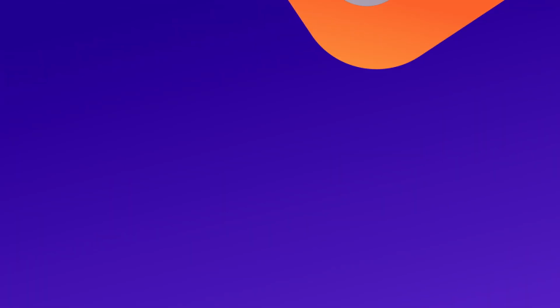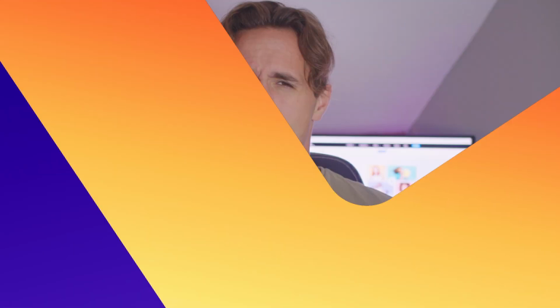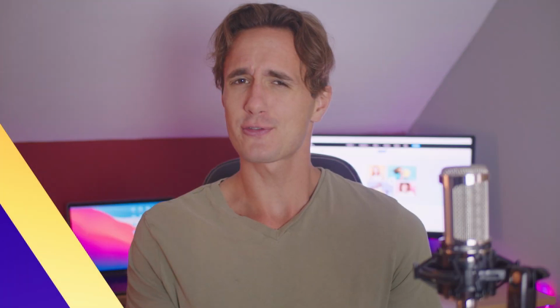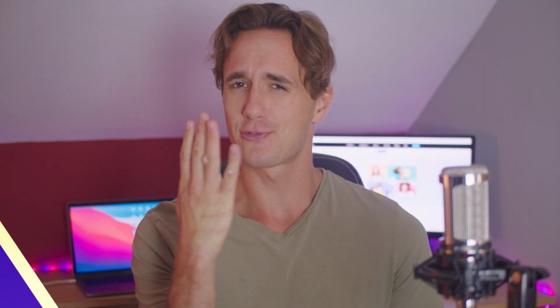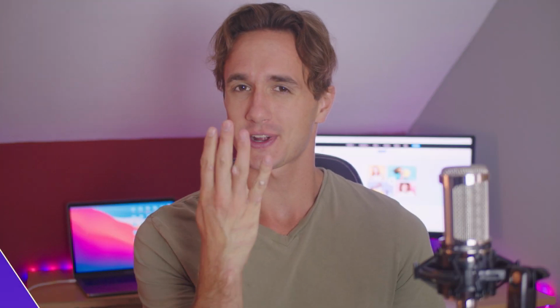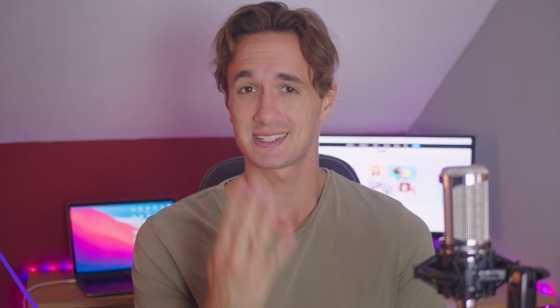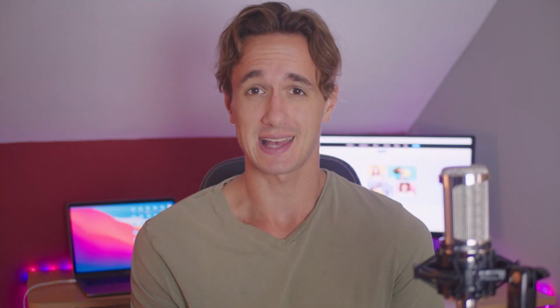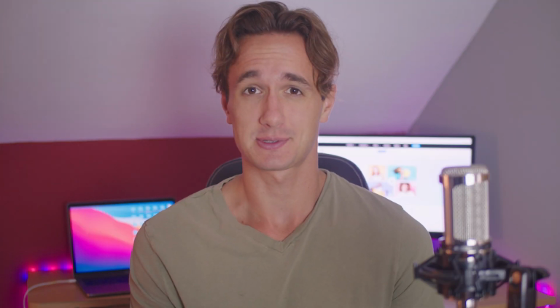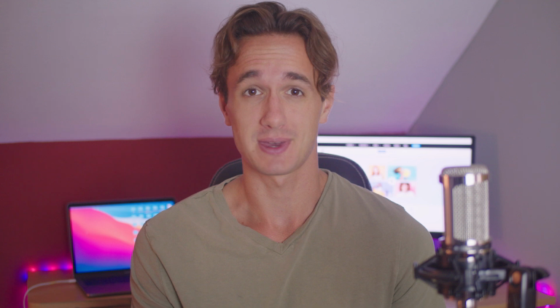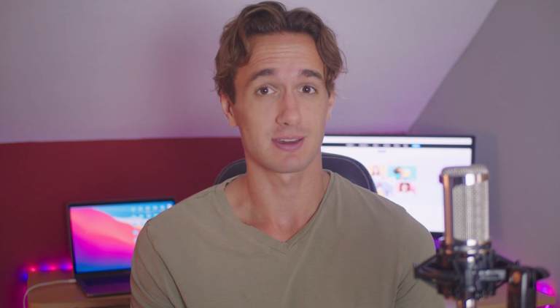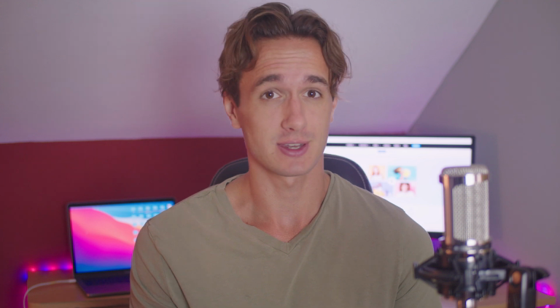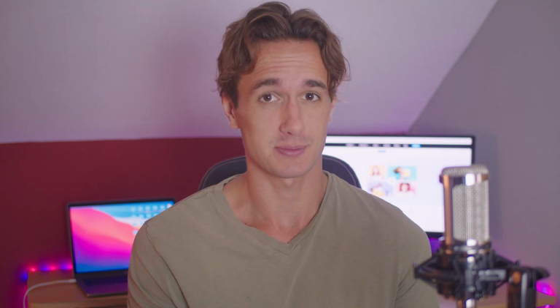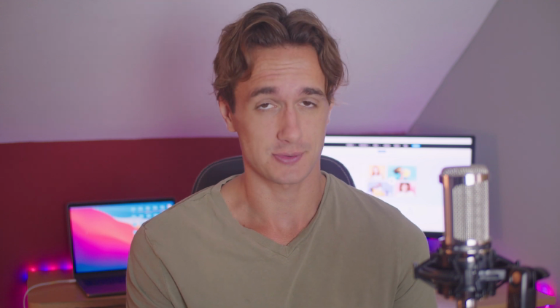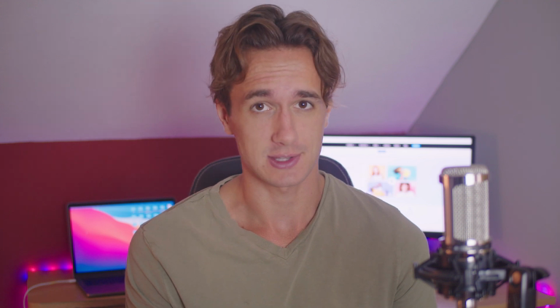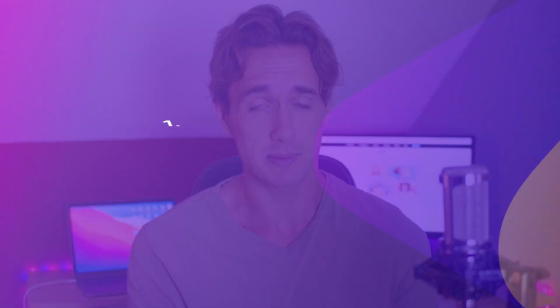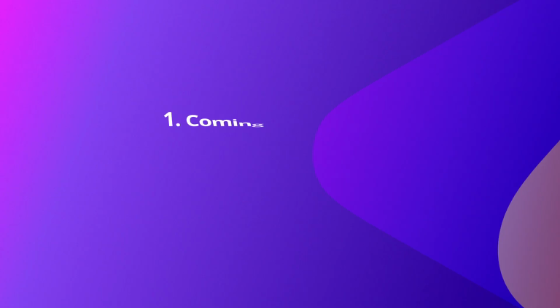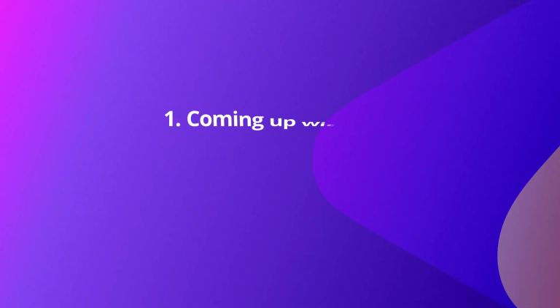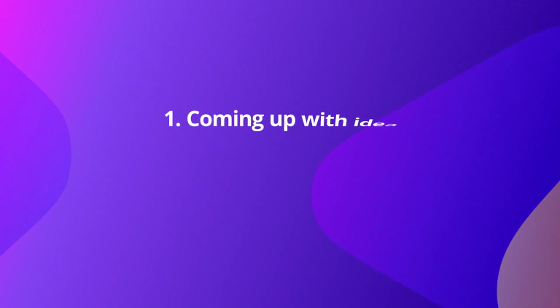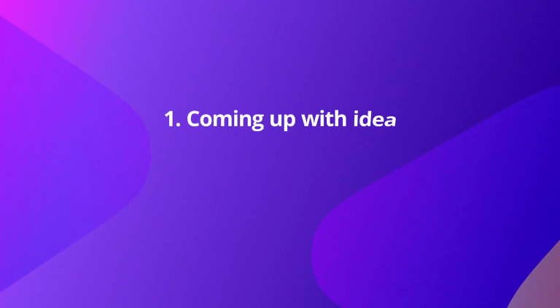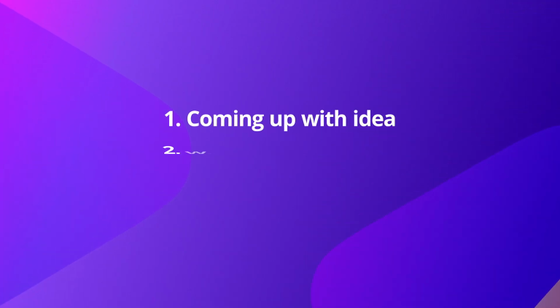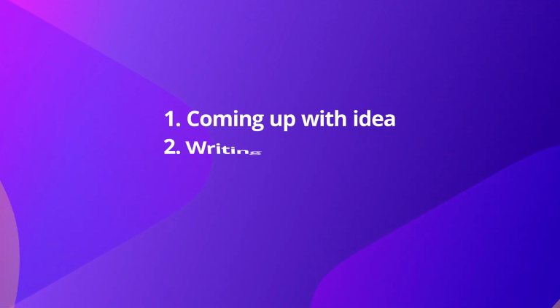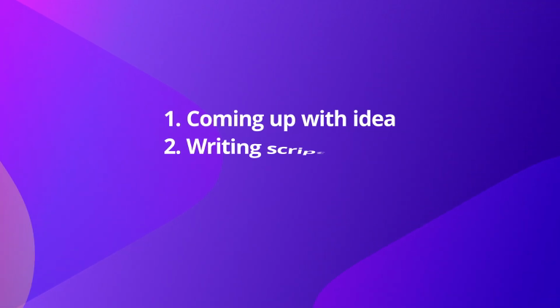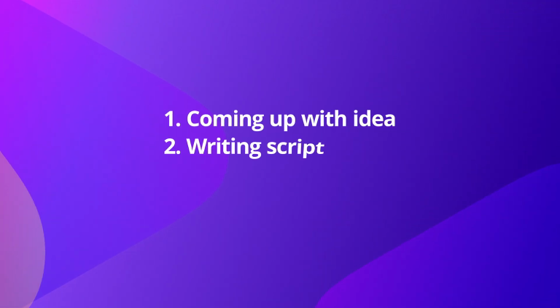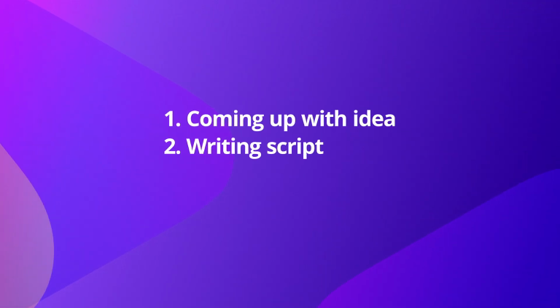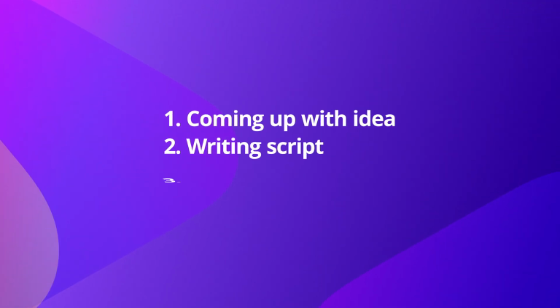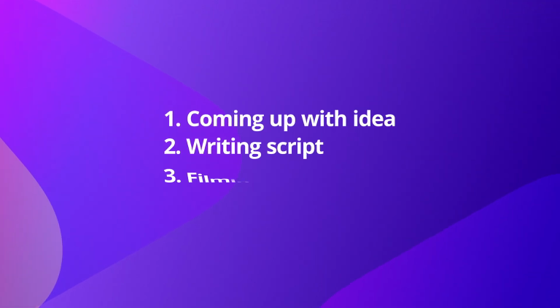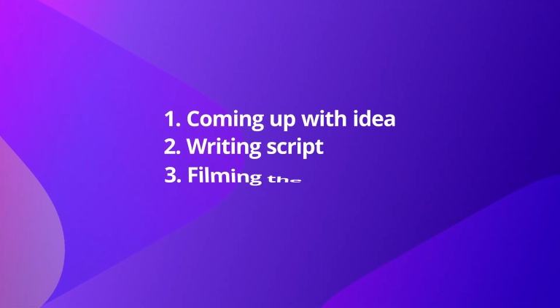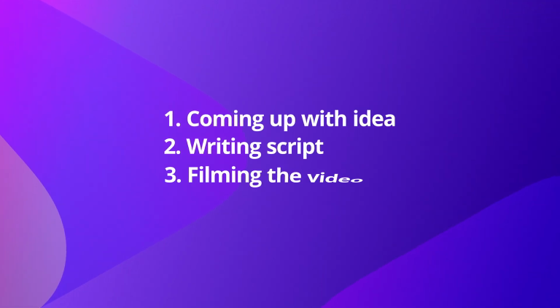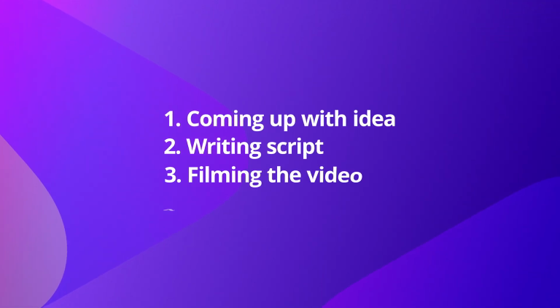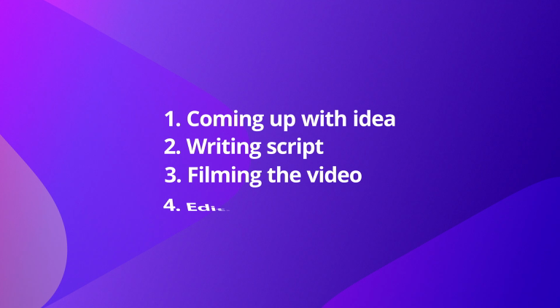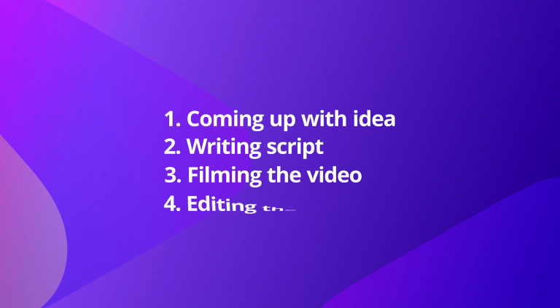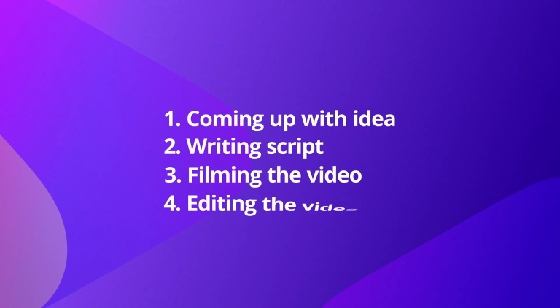There are 4 key steps to making a video from scratch. Number 1 is an idea, number 2 is script, number 3 is filming, and number 4 is editing.